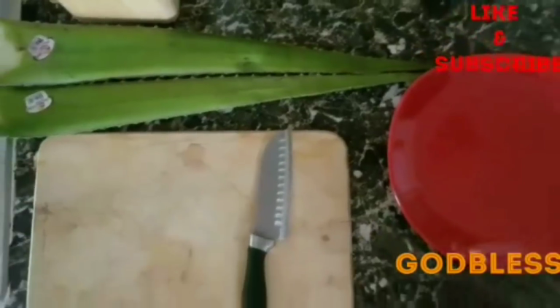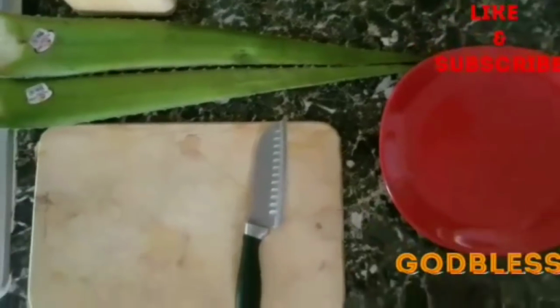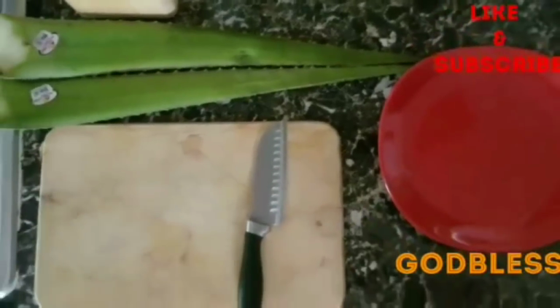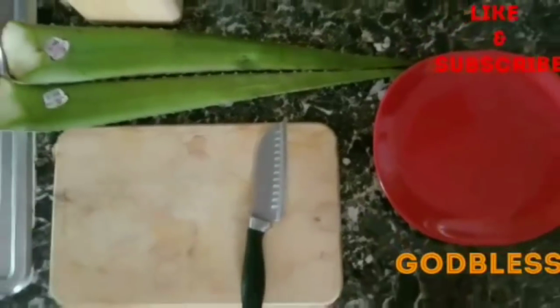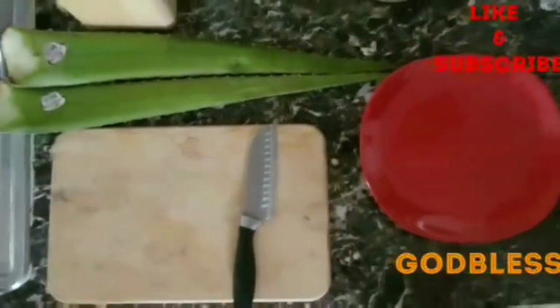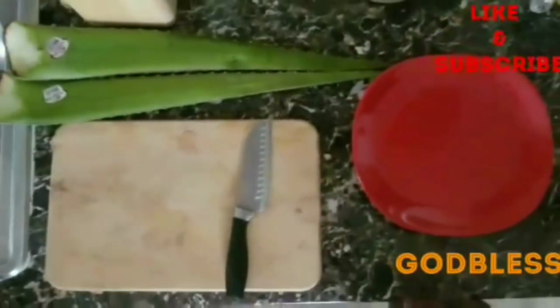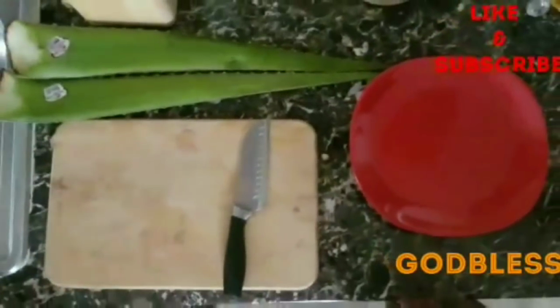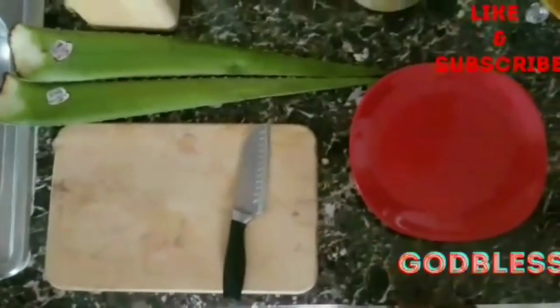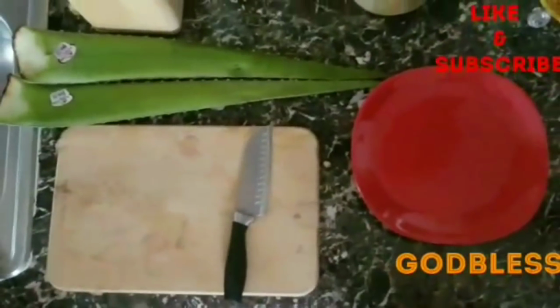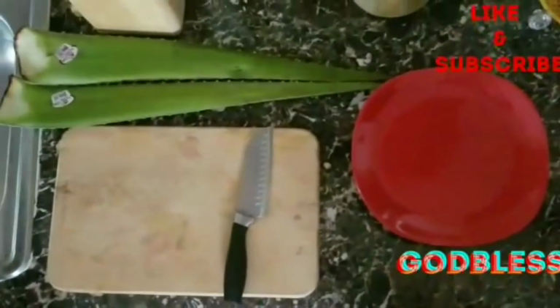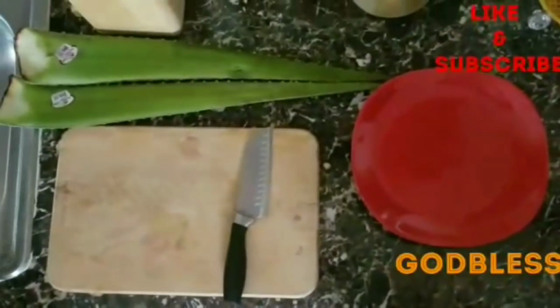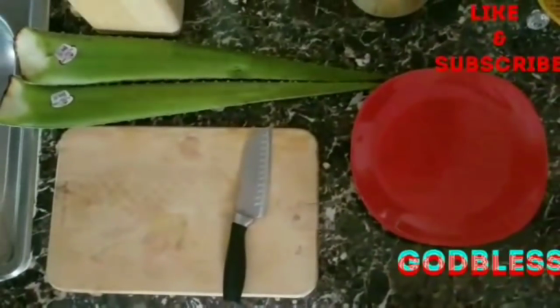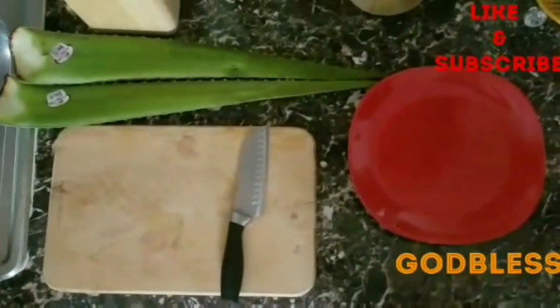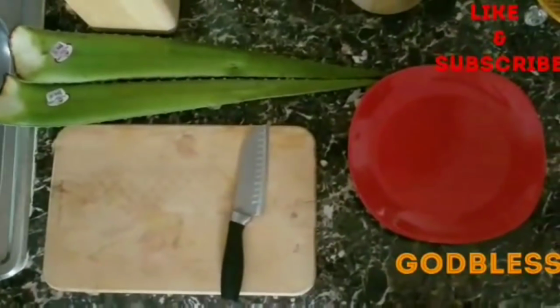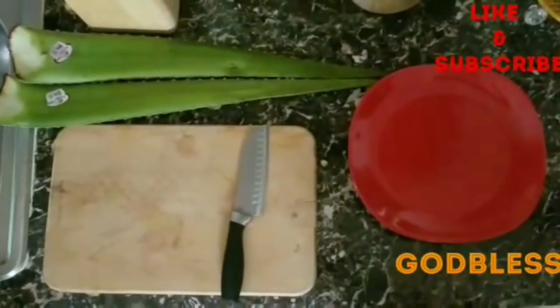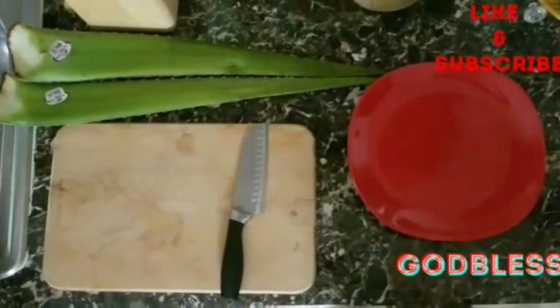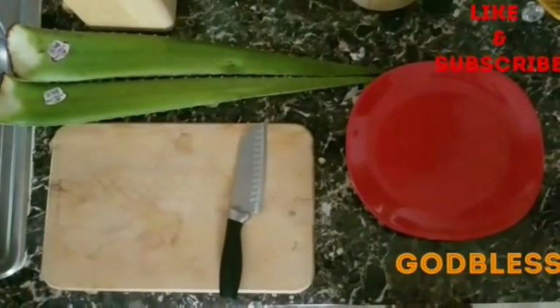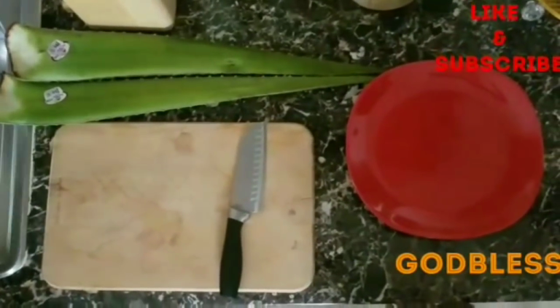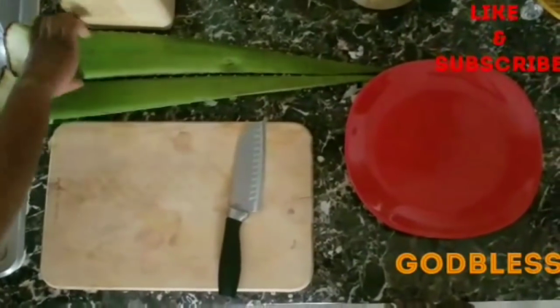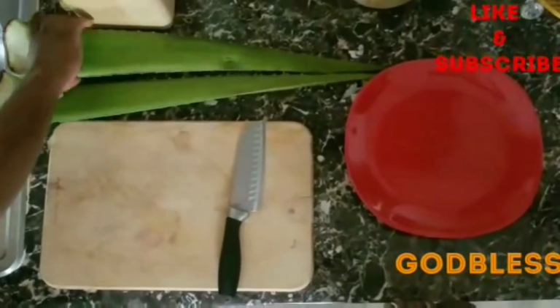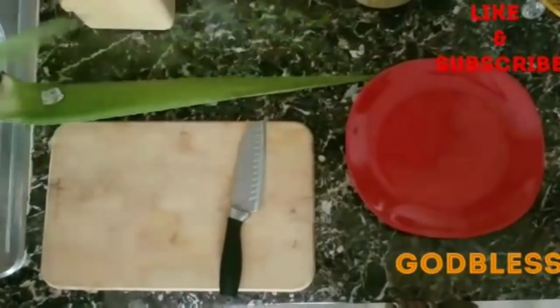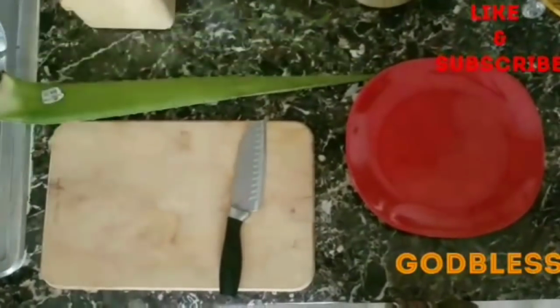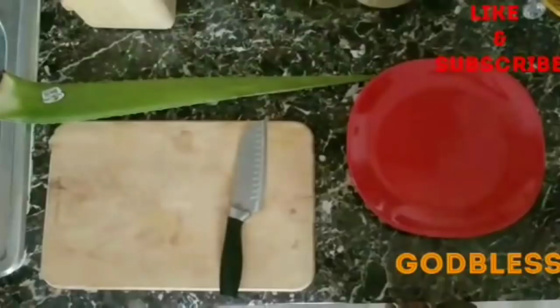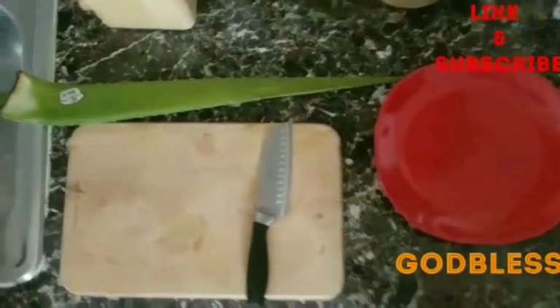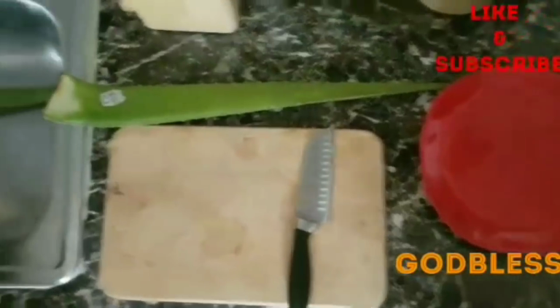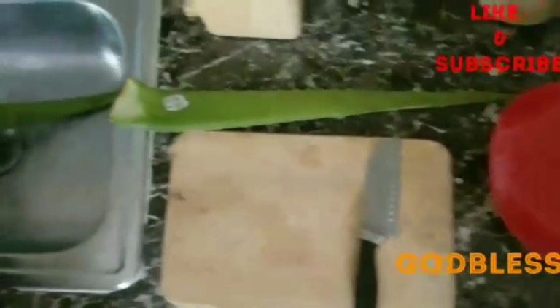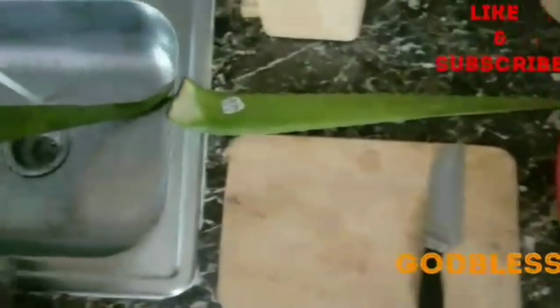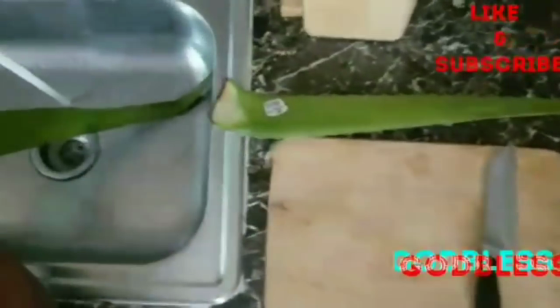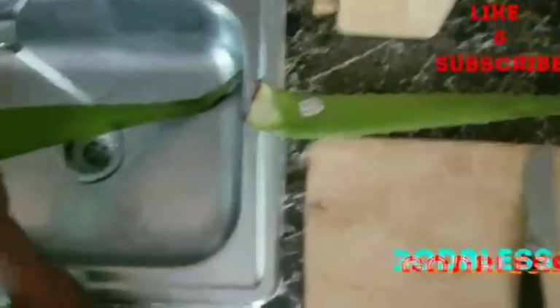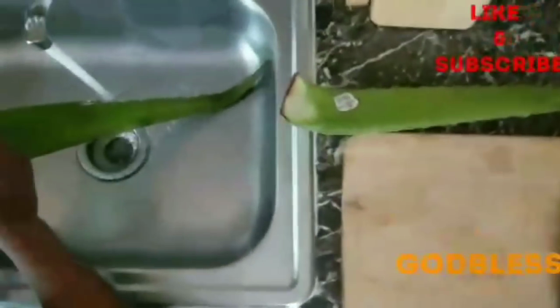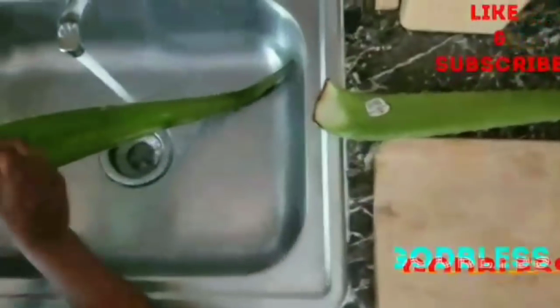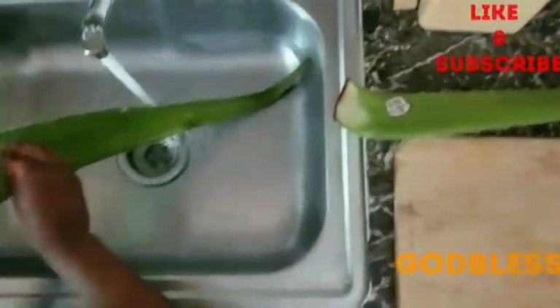Hey YouTube, today we're going to show how I apply aloe vera to my hair.